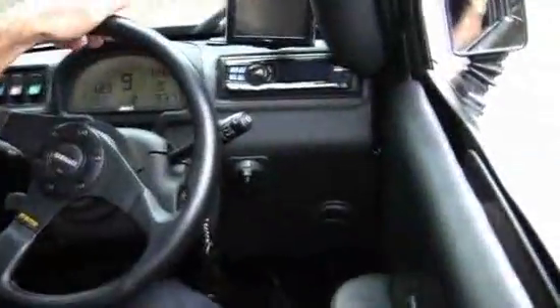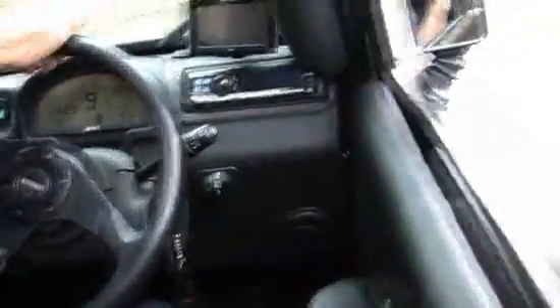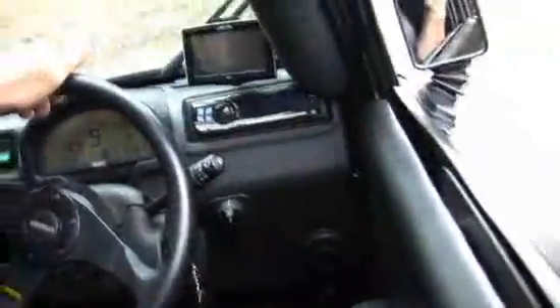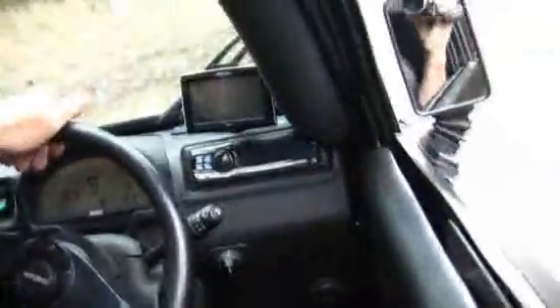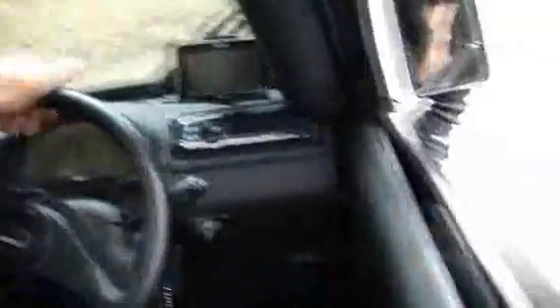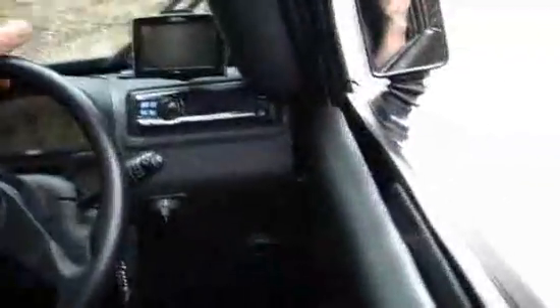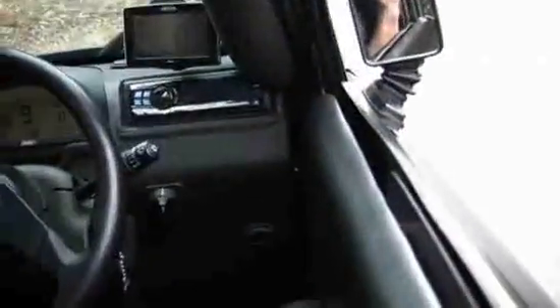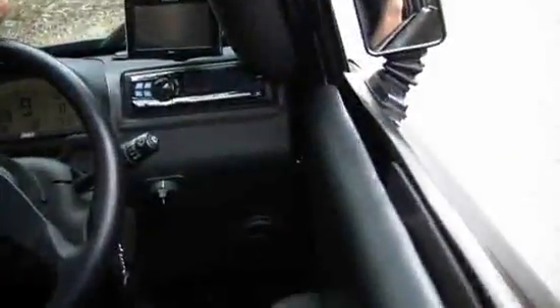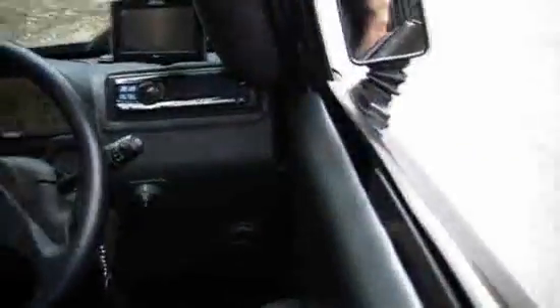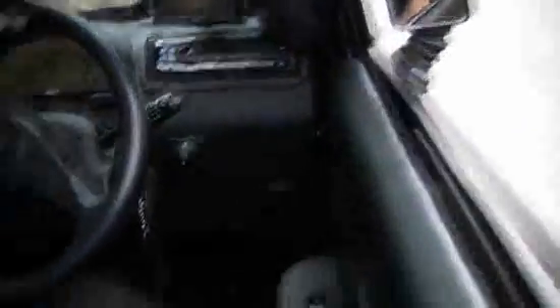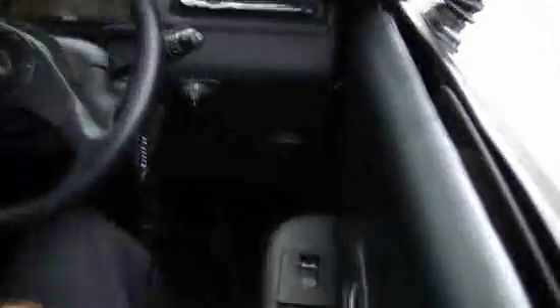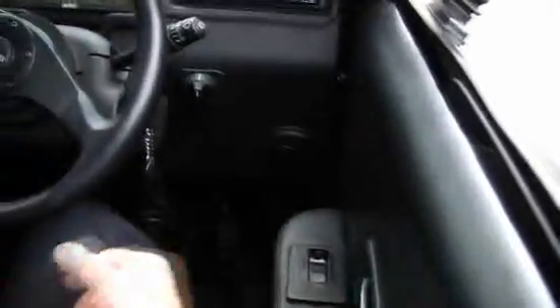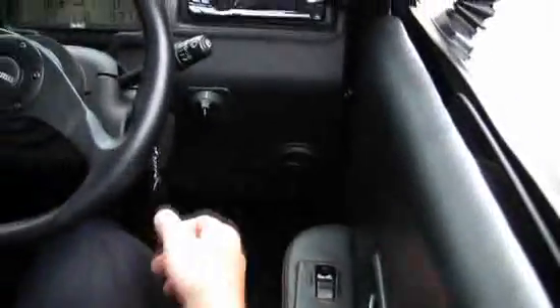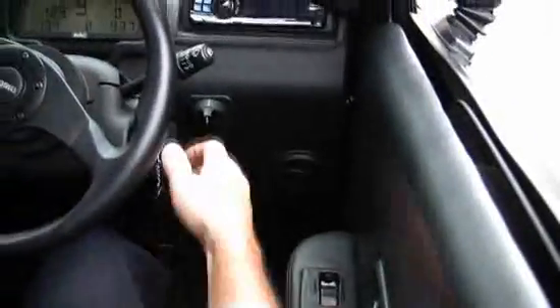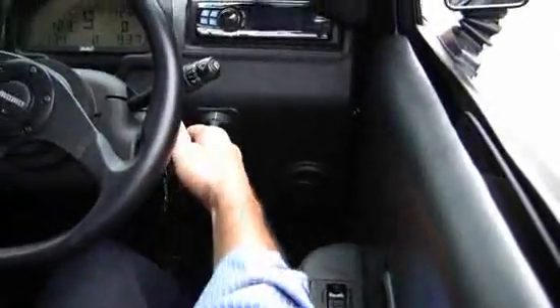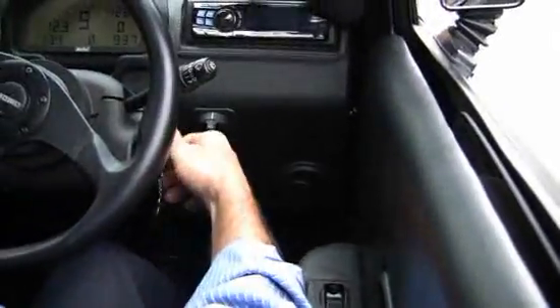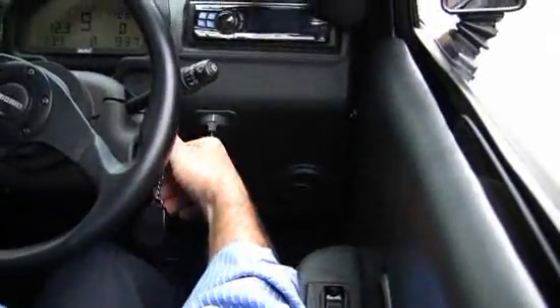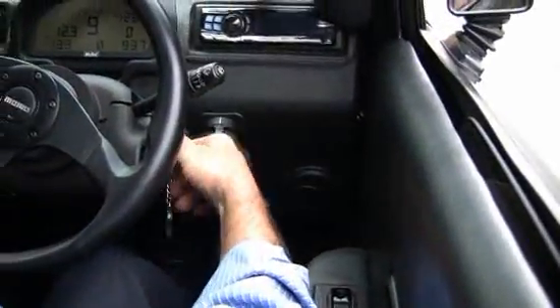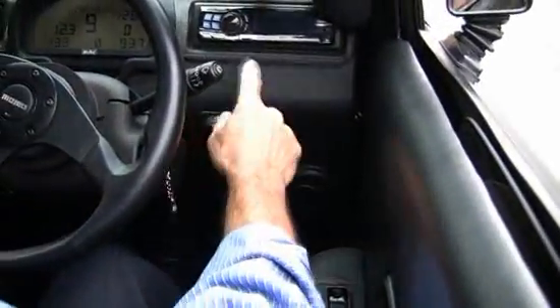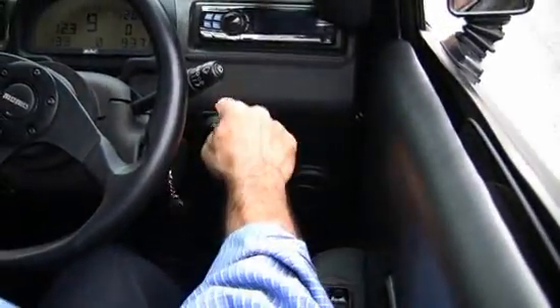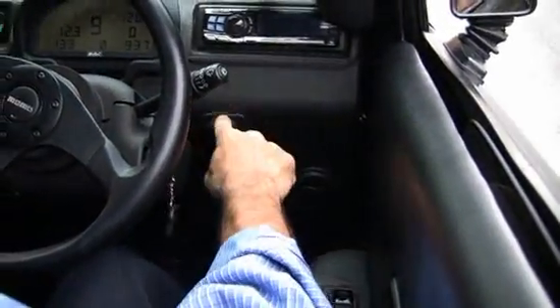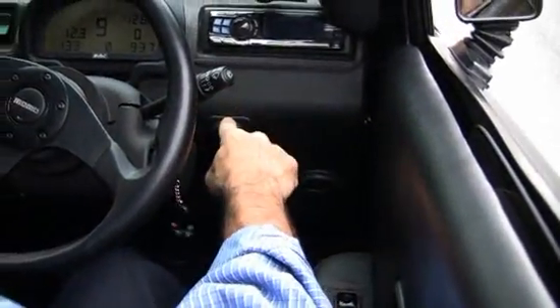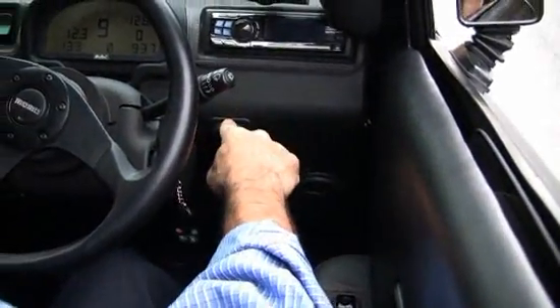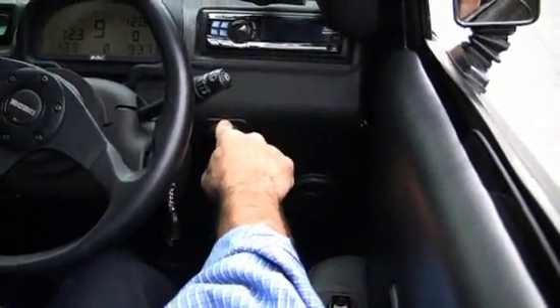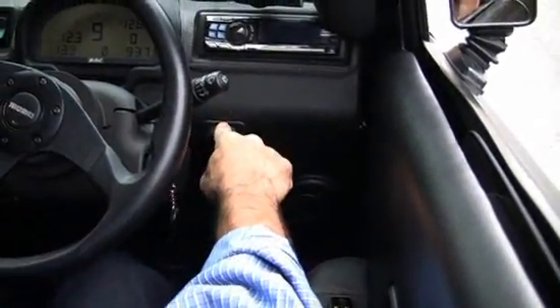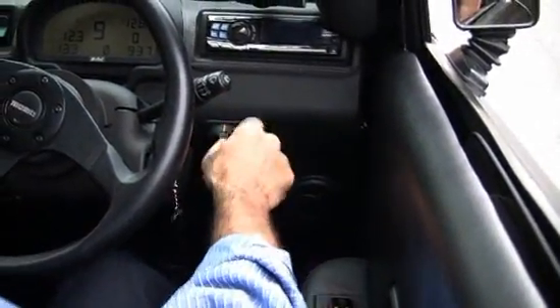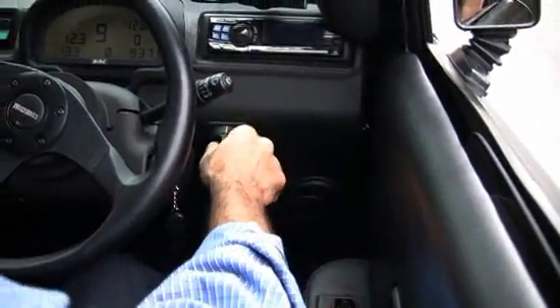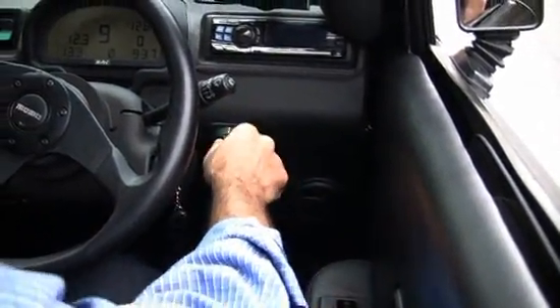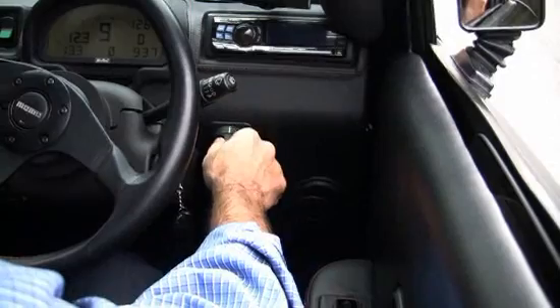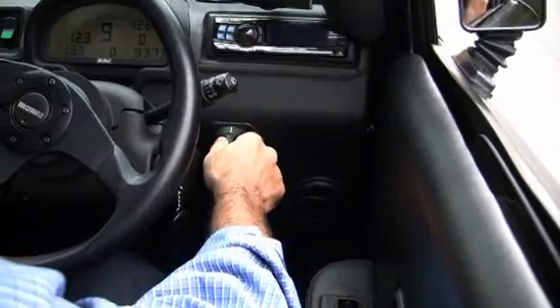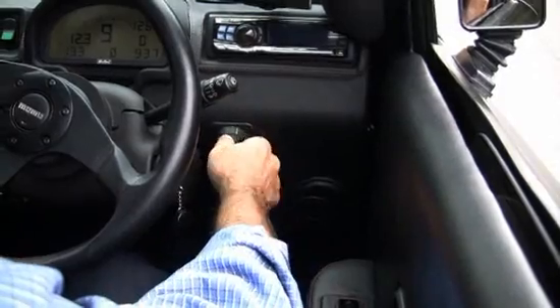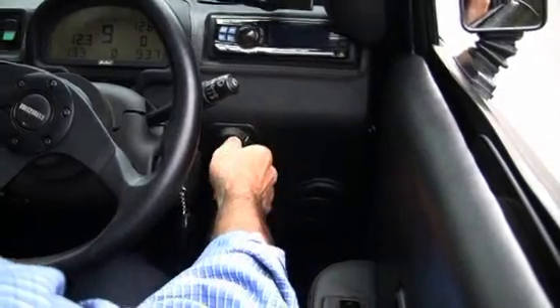Commuter Cars is right now shipping the Tango in small volumes. The one I'm driving around here is actually owned by George Clooney. Sergey Brin, the Google founder, has three of them already.